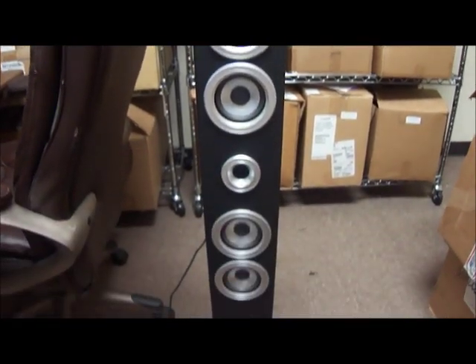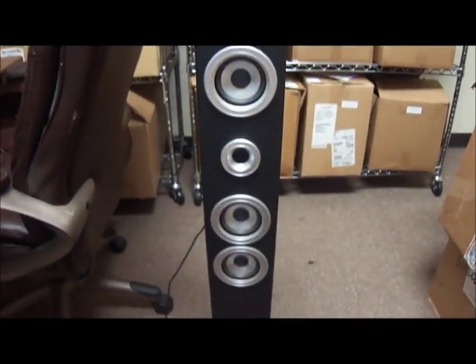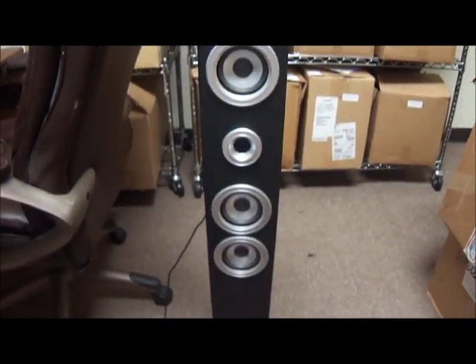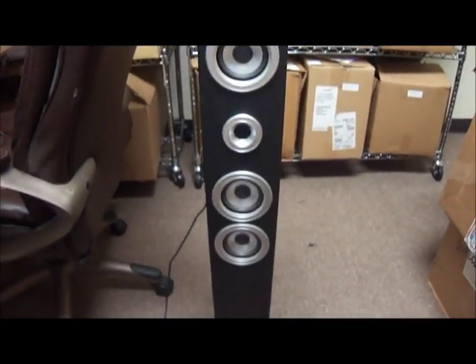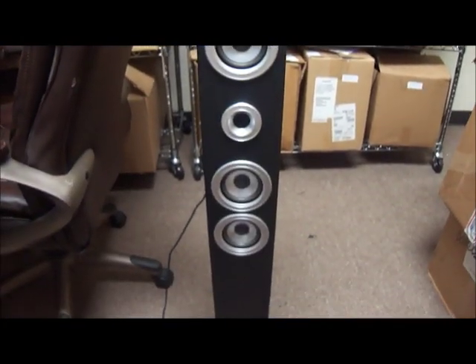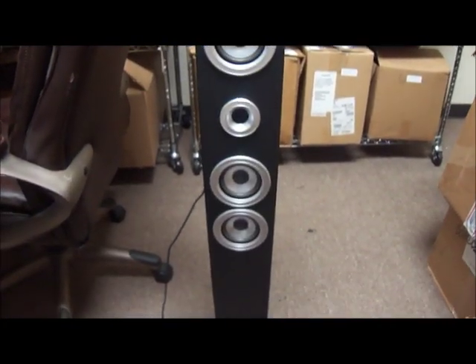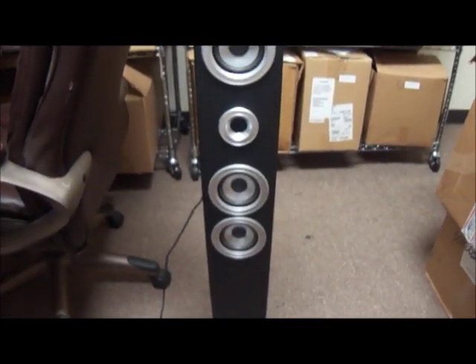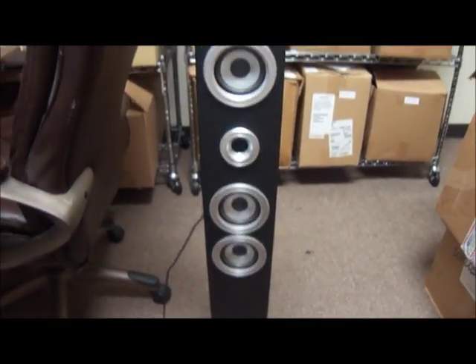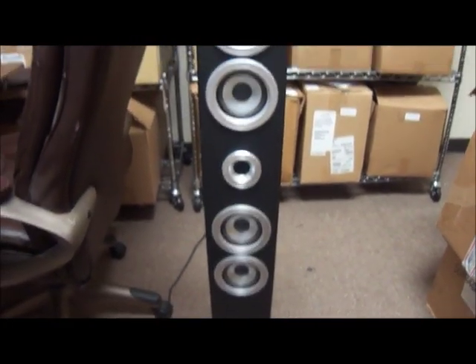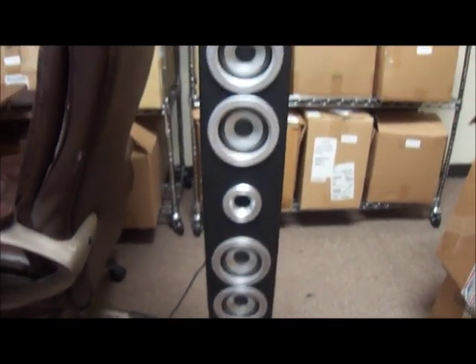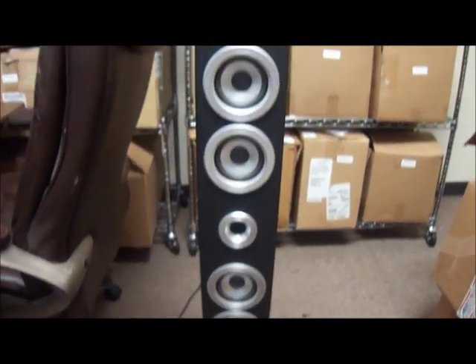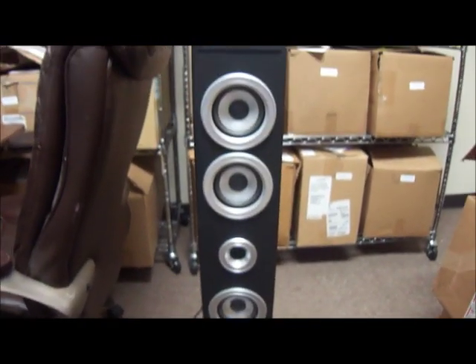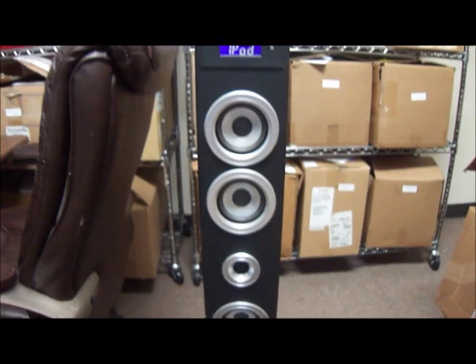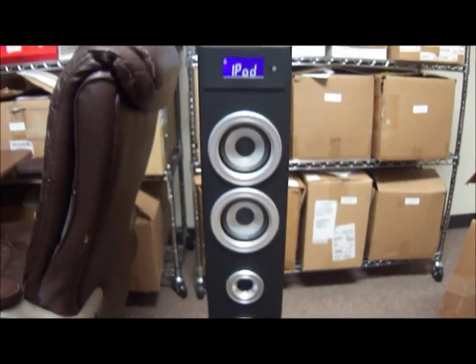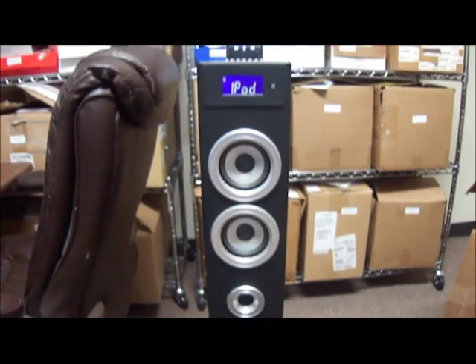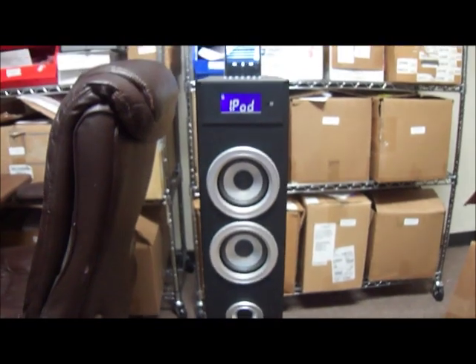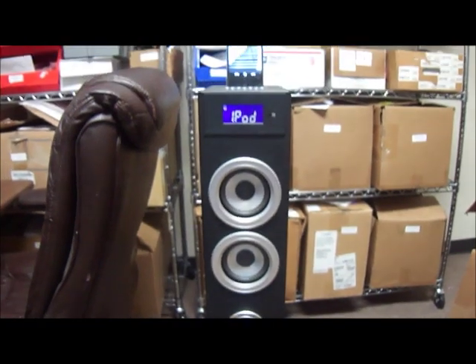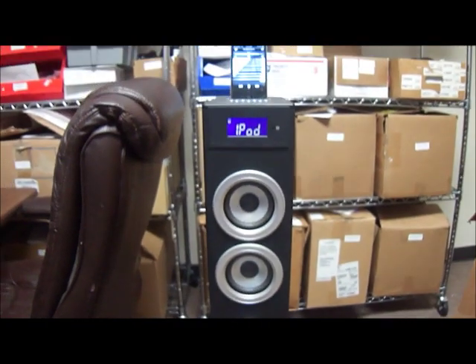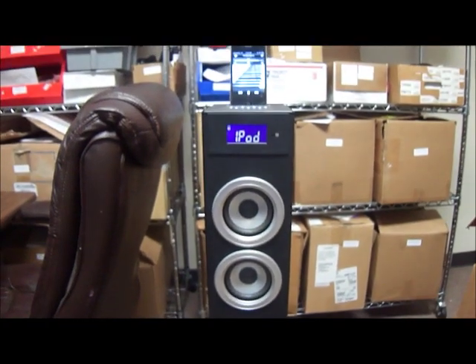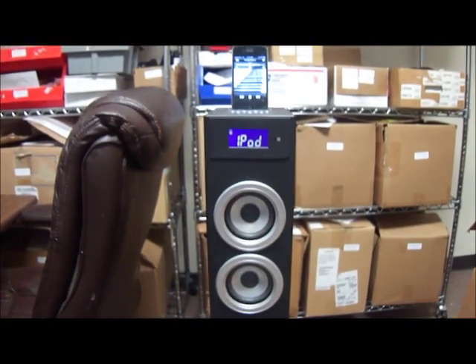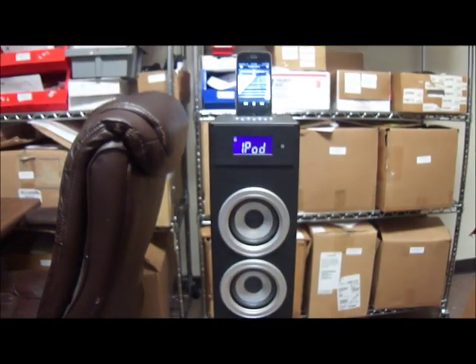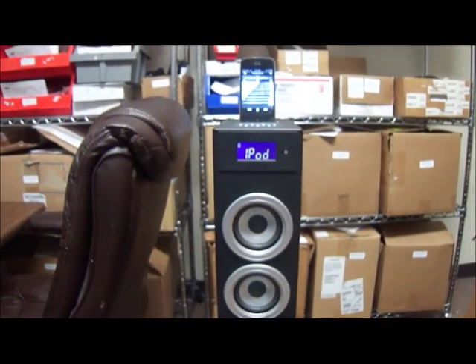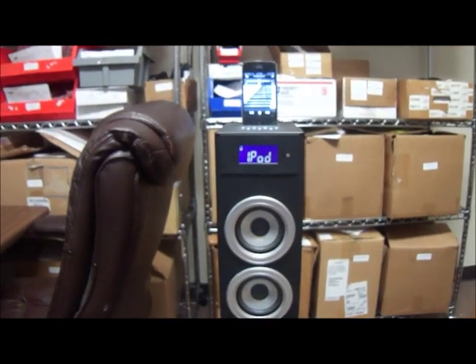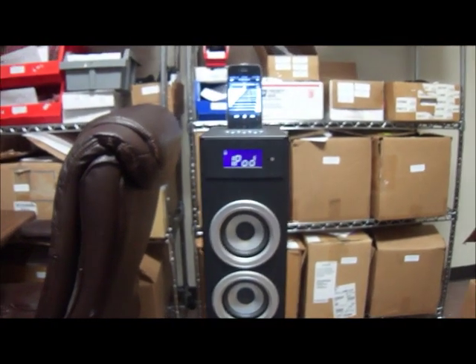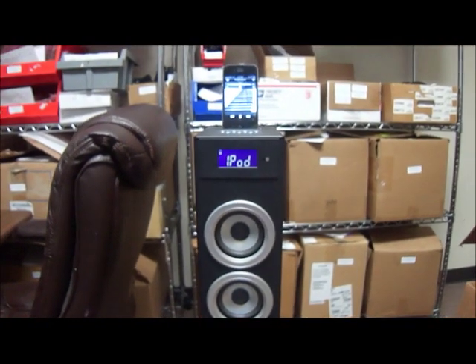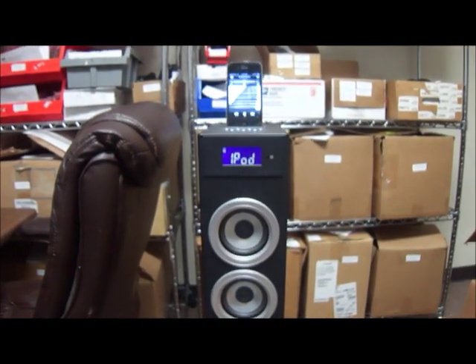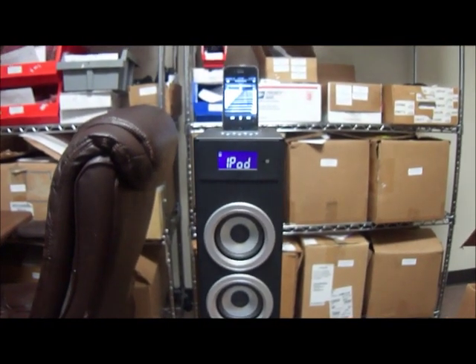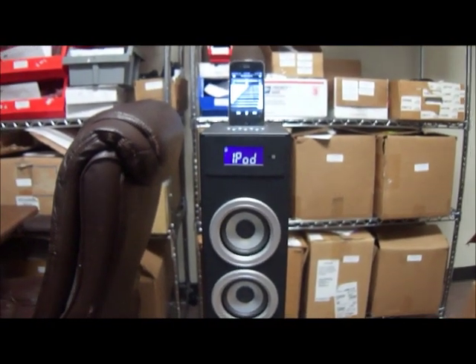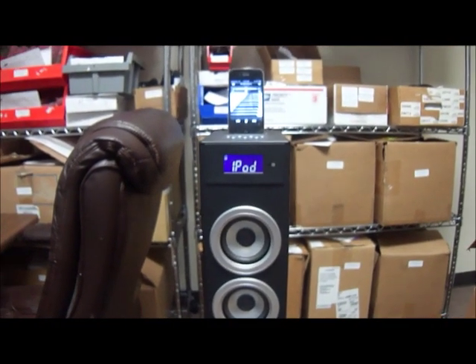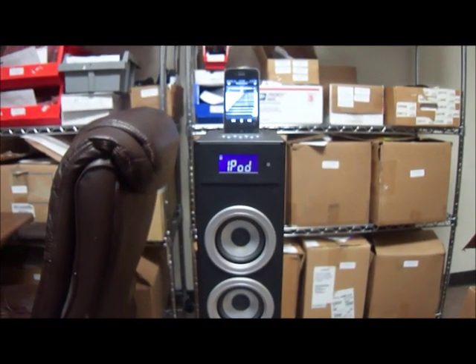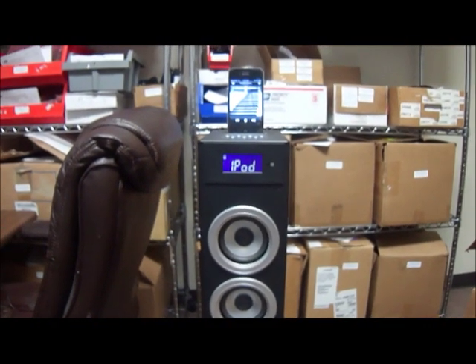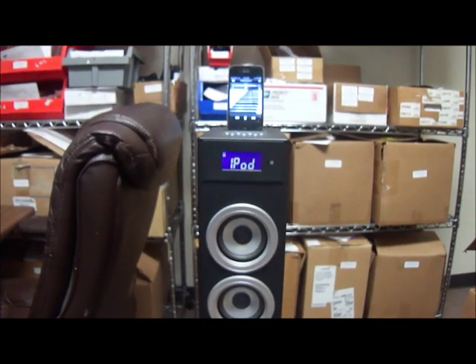And that is the Proximus iPod slash iPhone tower speakers that will be put on eBay momentarily. Thank you for your time.